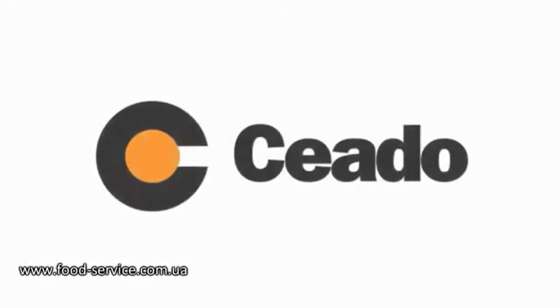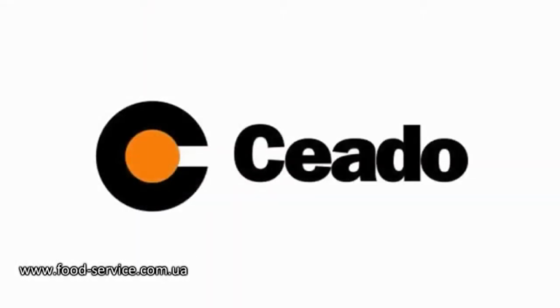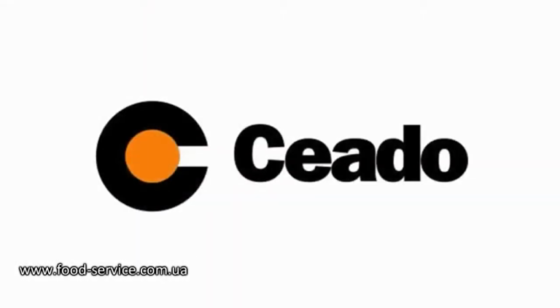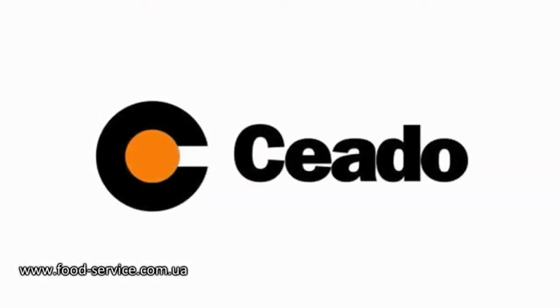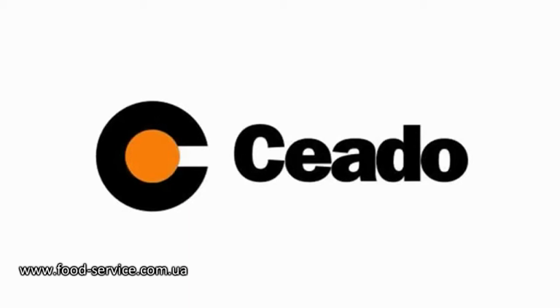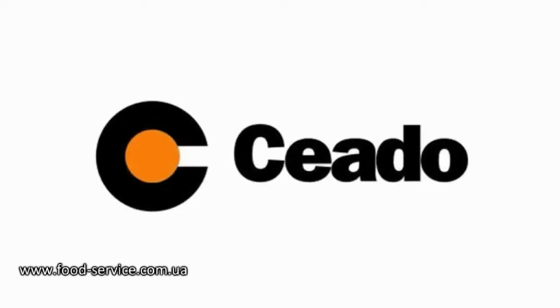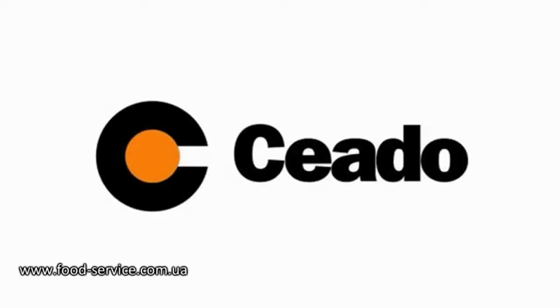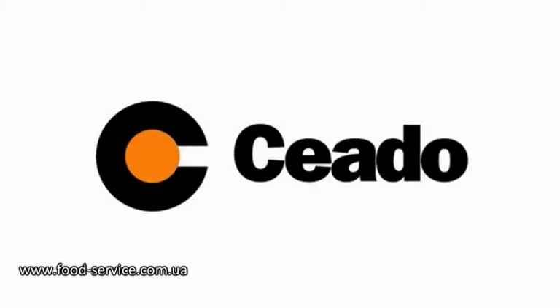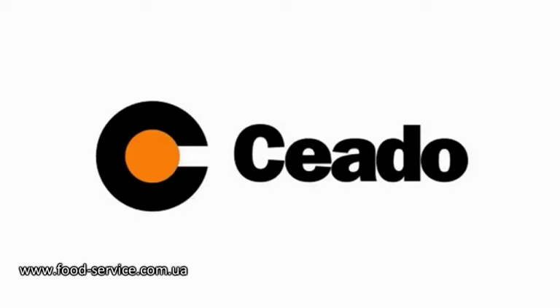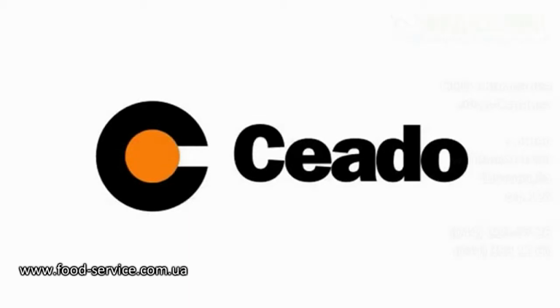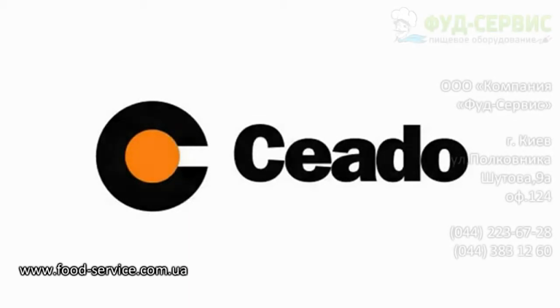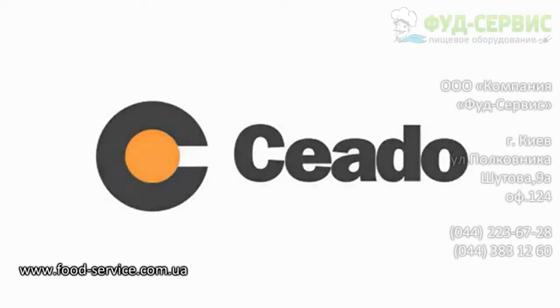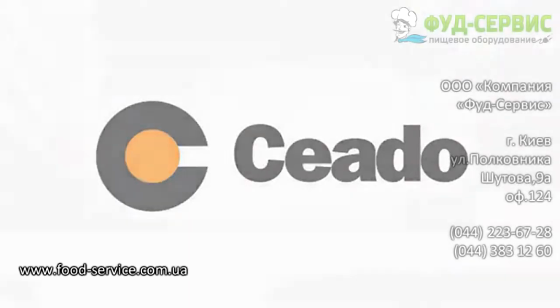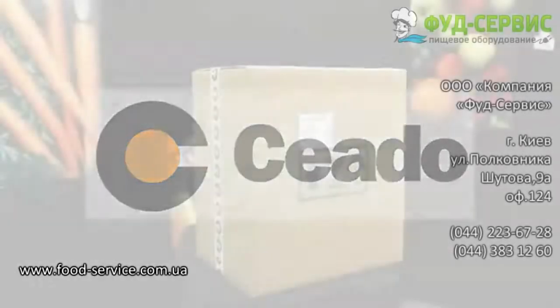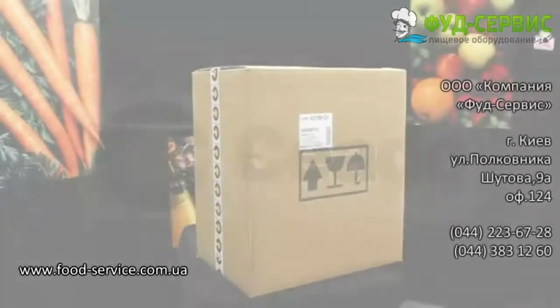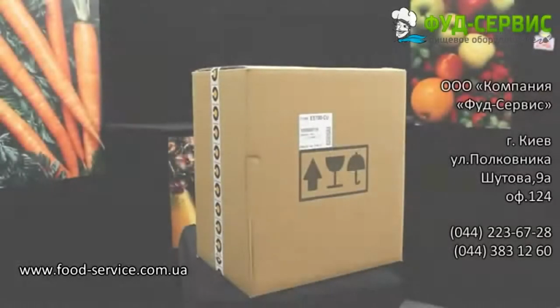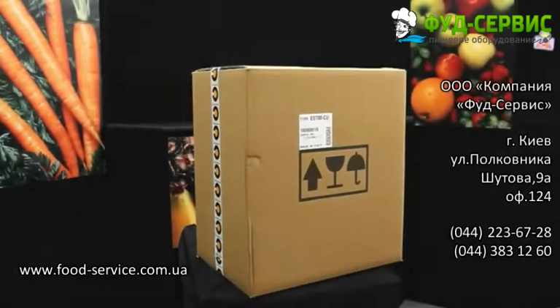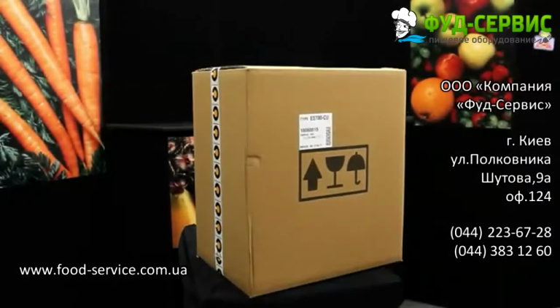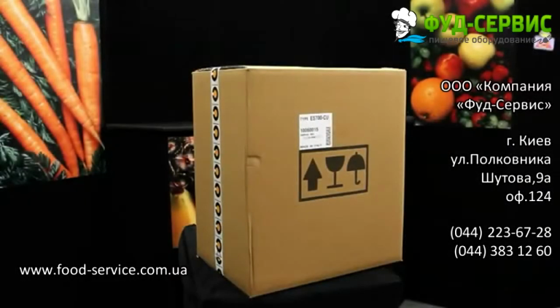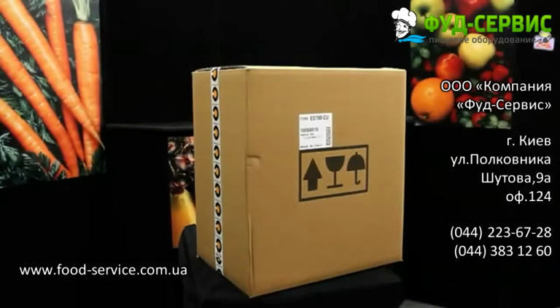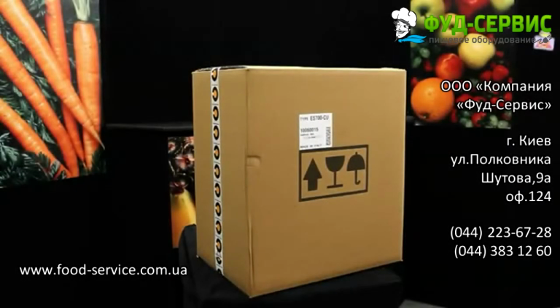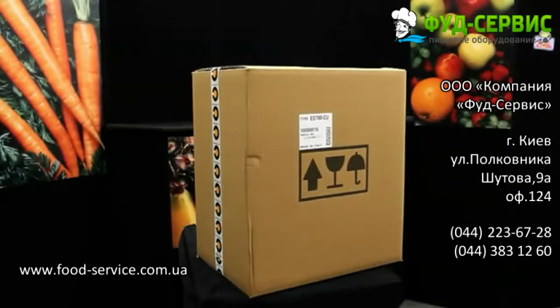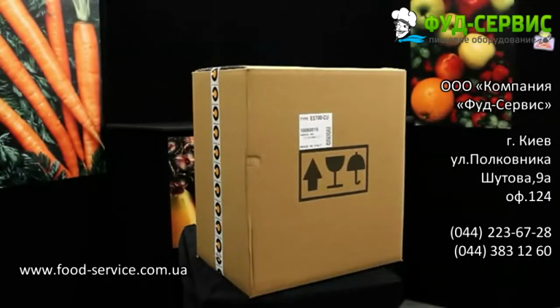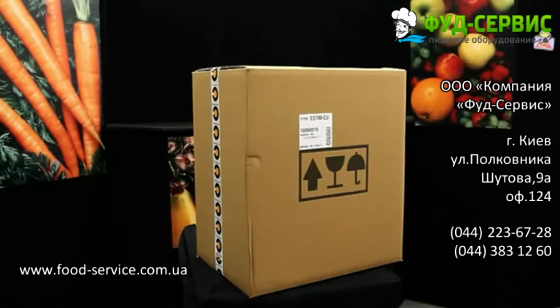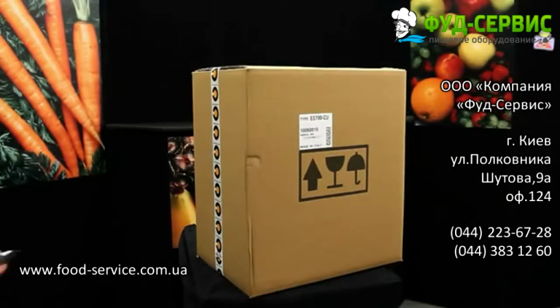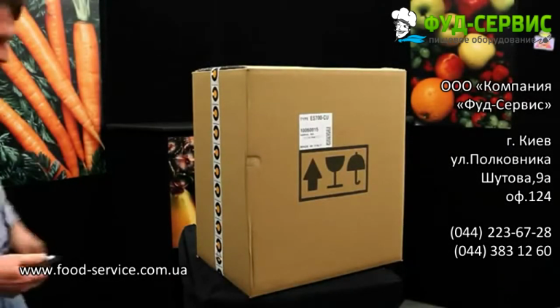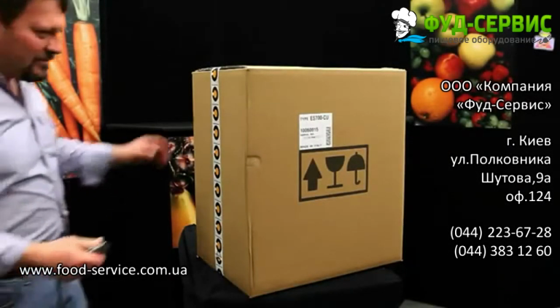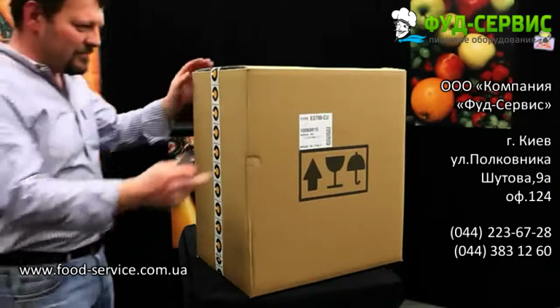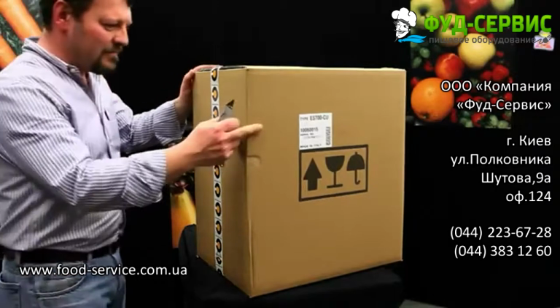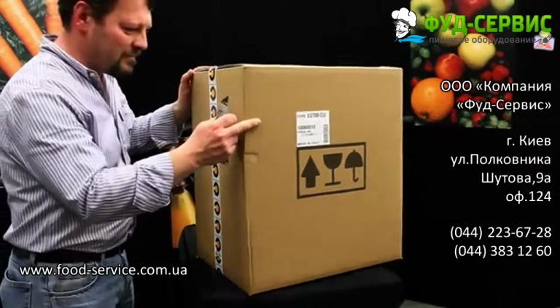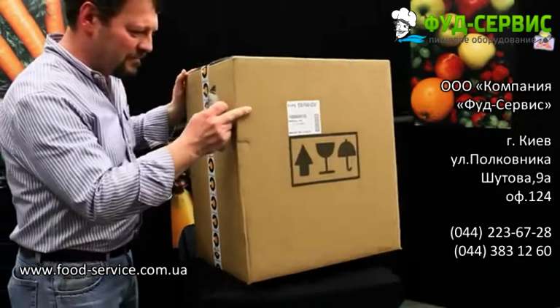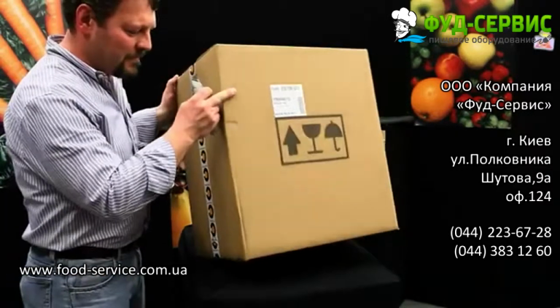Thank you for purchasing a Sieto fruit and vegetable juicer. When you receive the juicer, it is important to follow these instructions for unpacking your juicer.